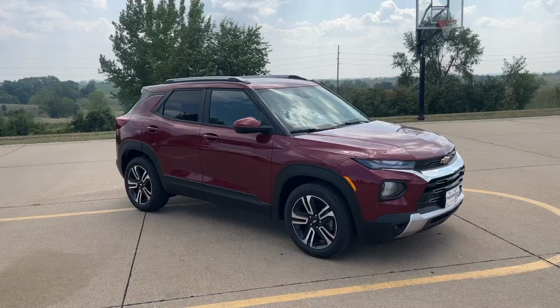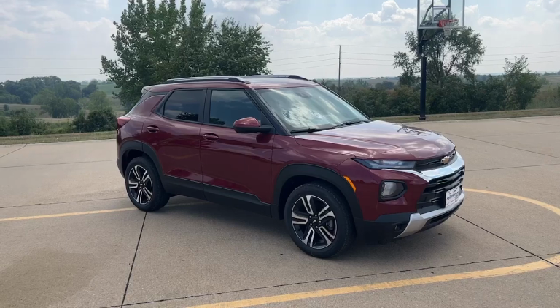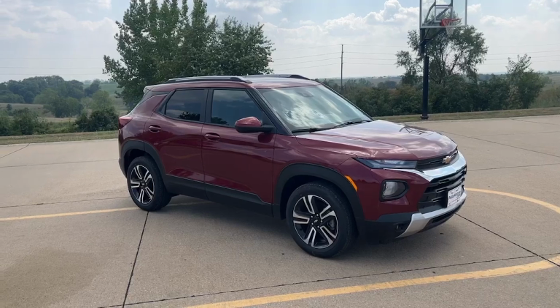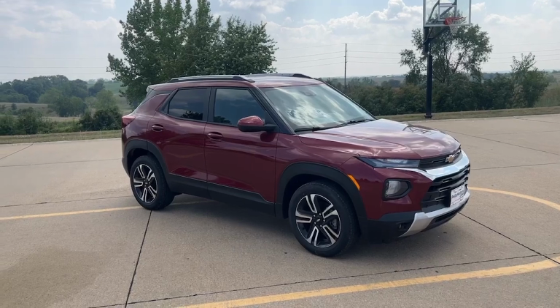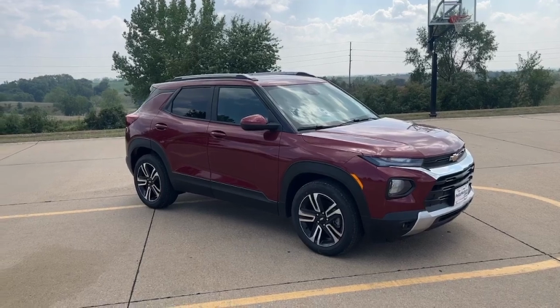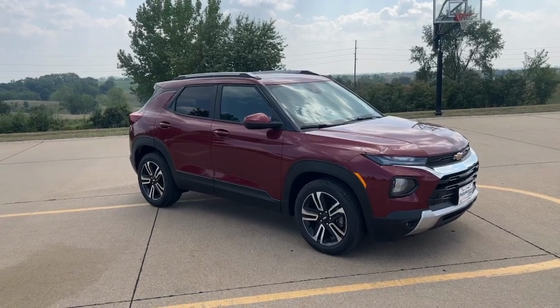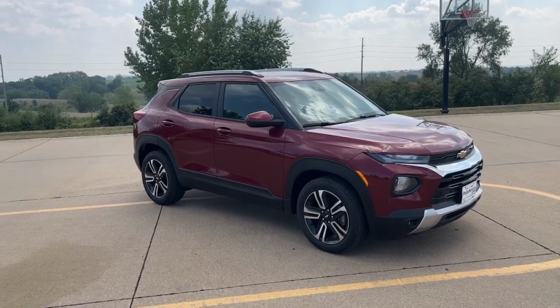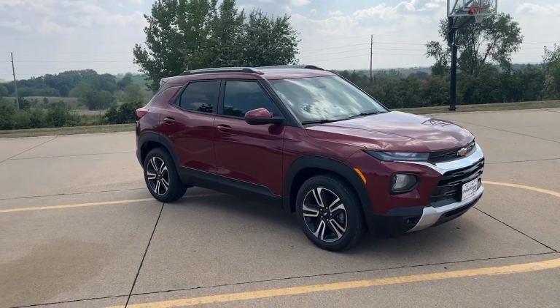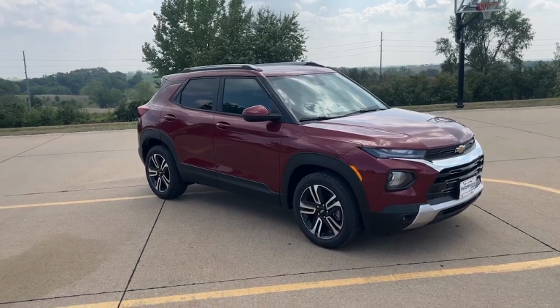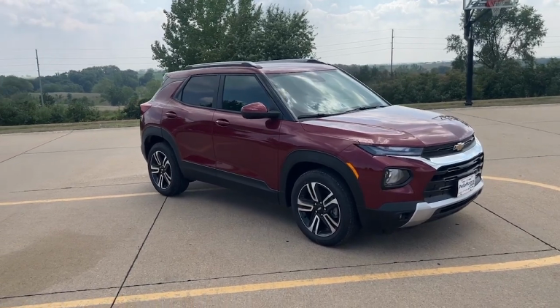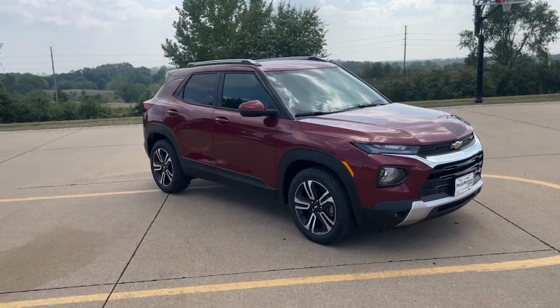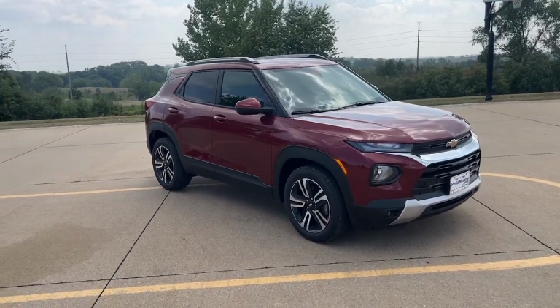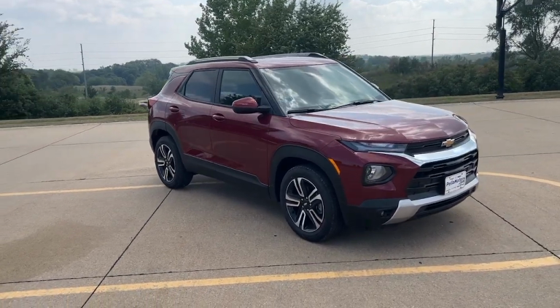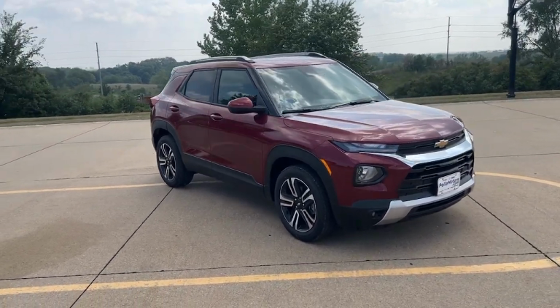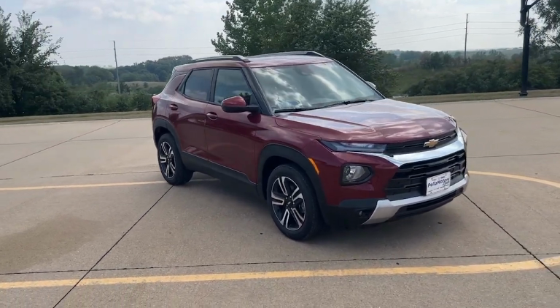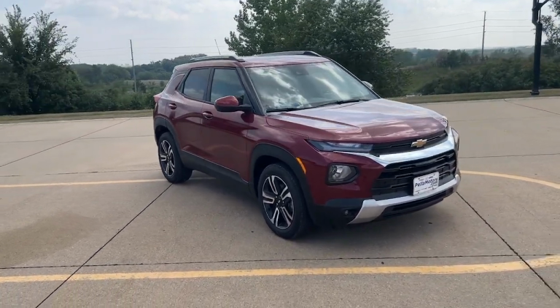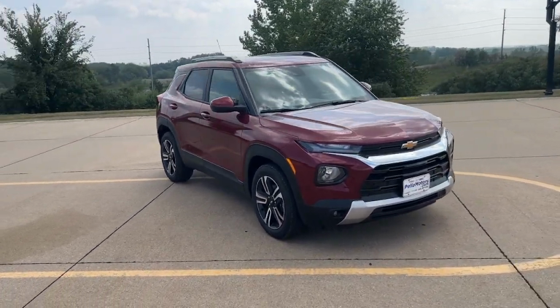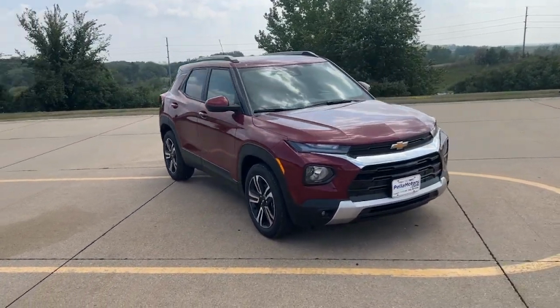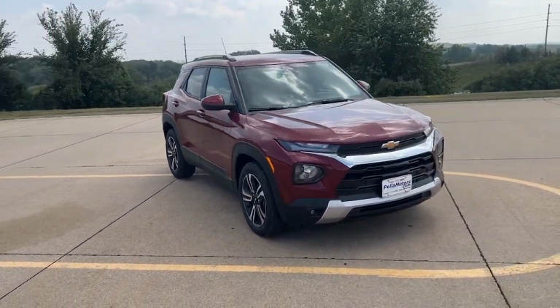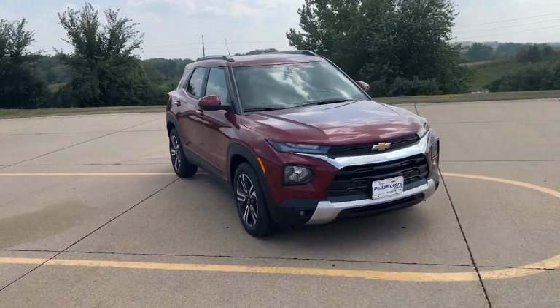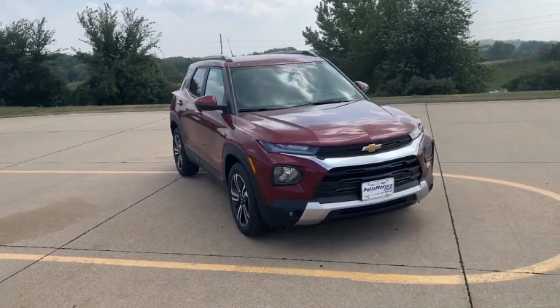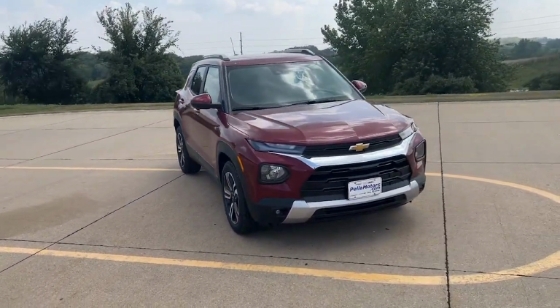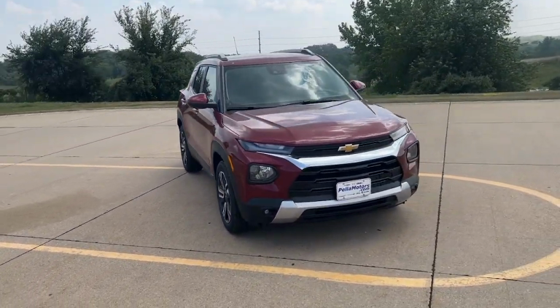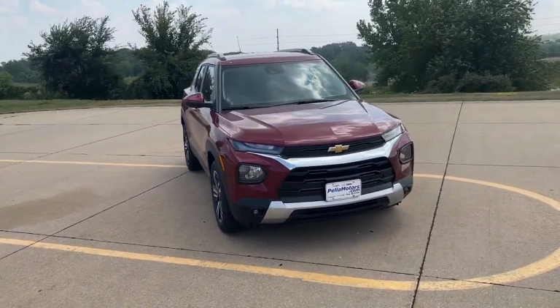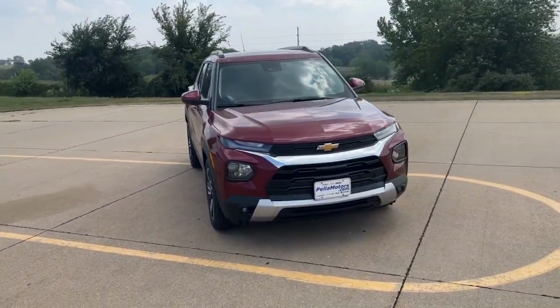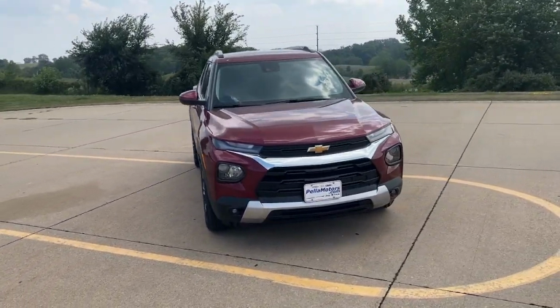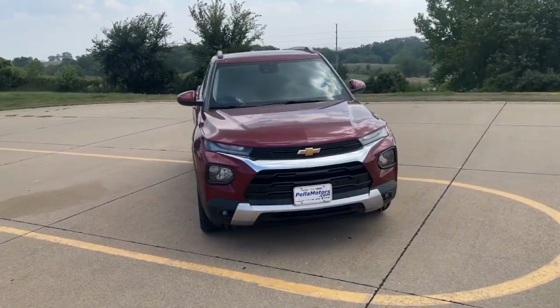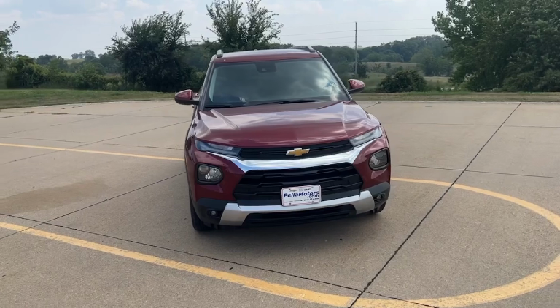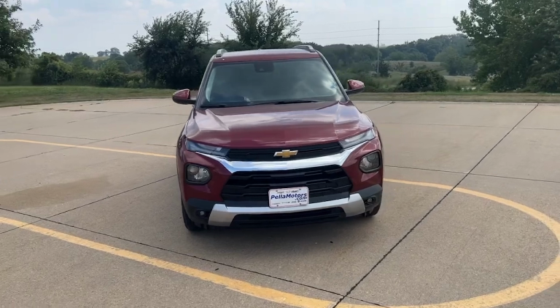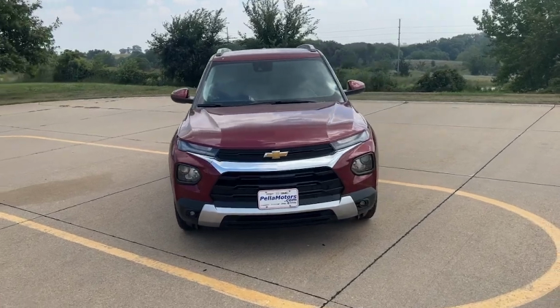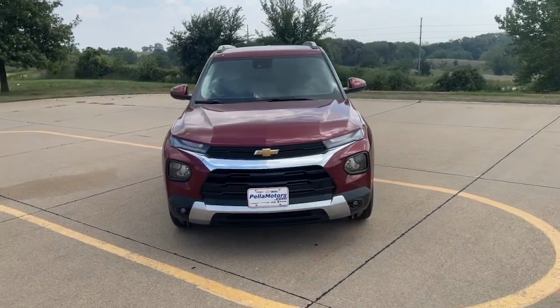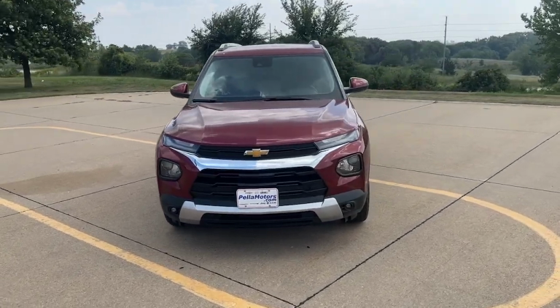Looking for your dream car? It could be the 2023 Chevrolet Trailblazer.